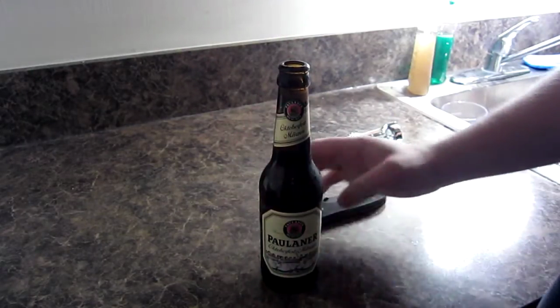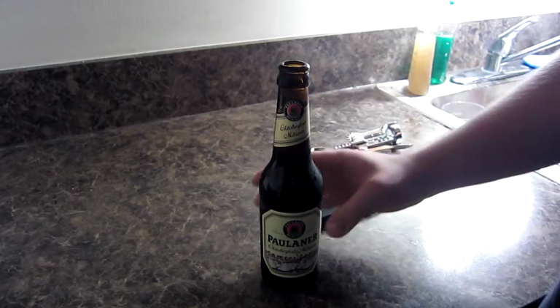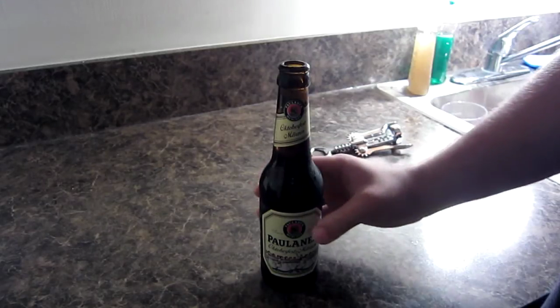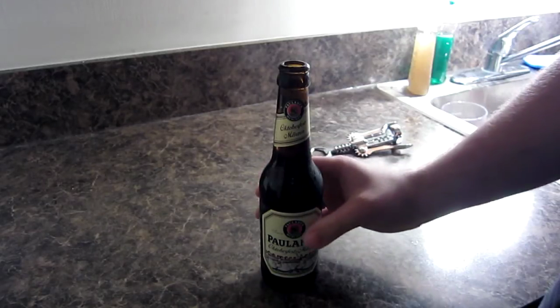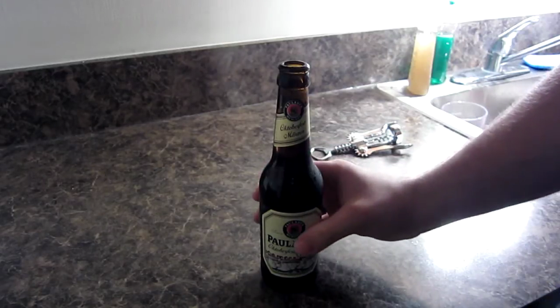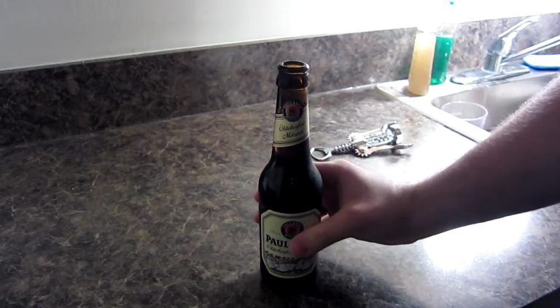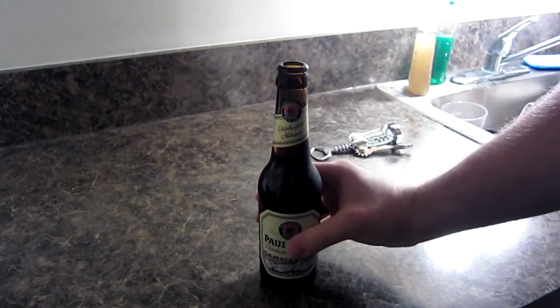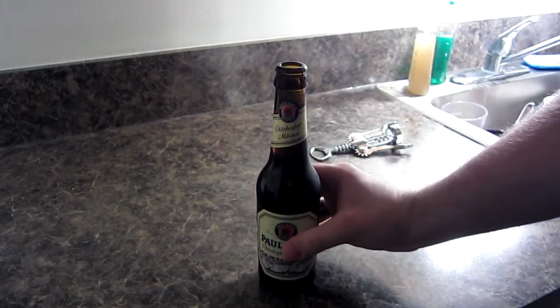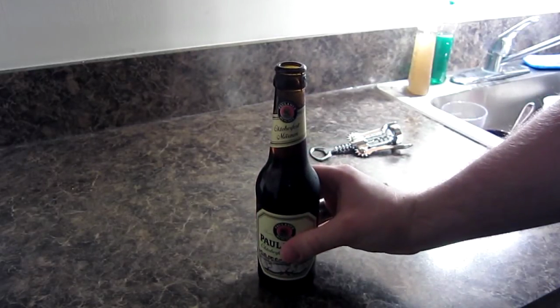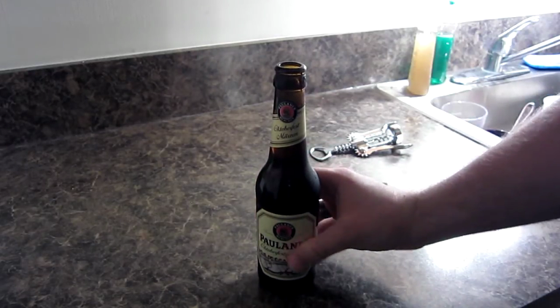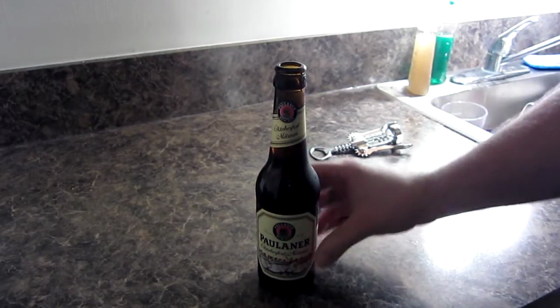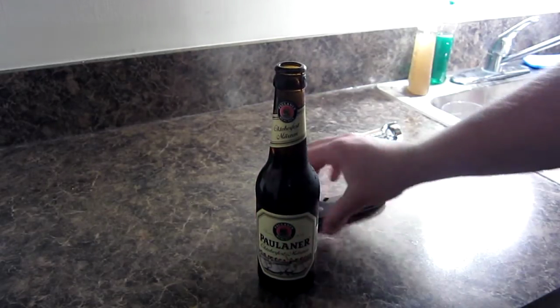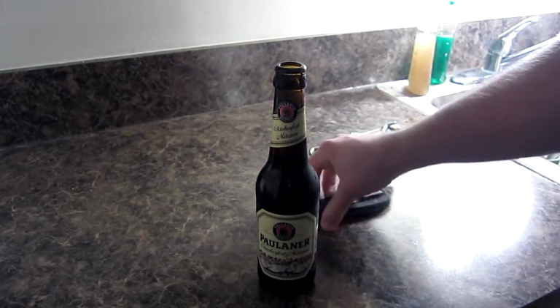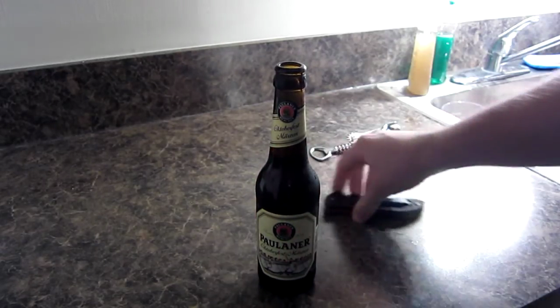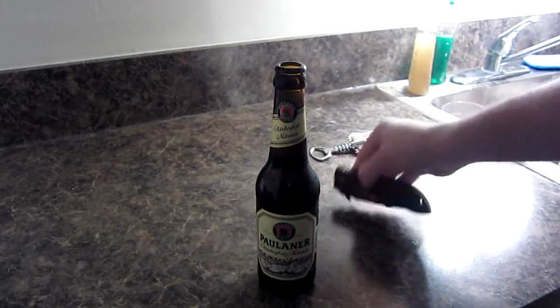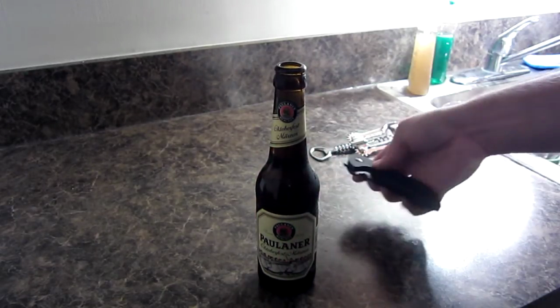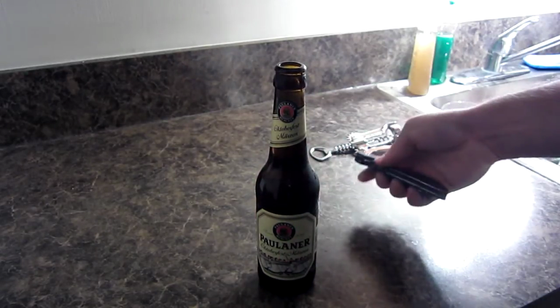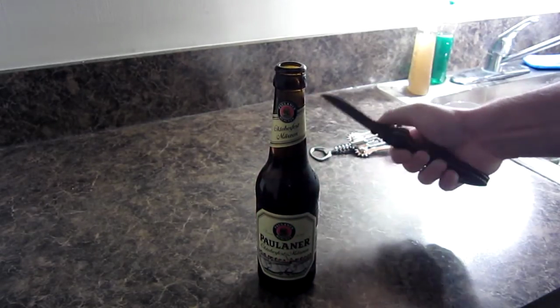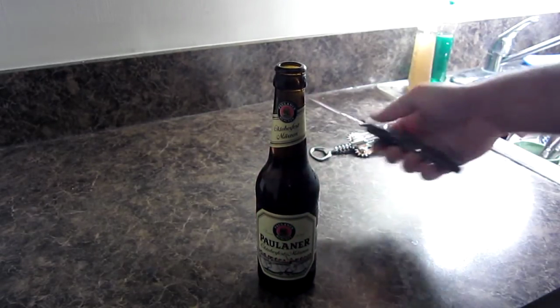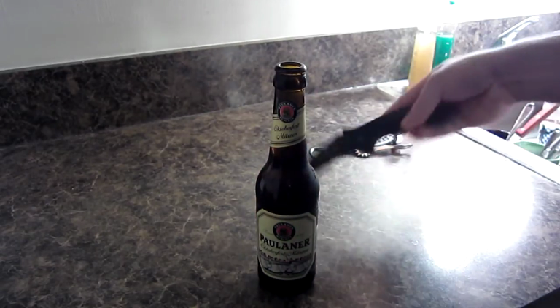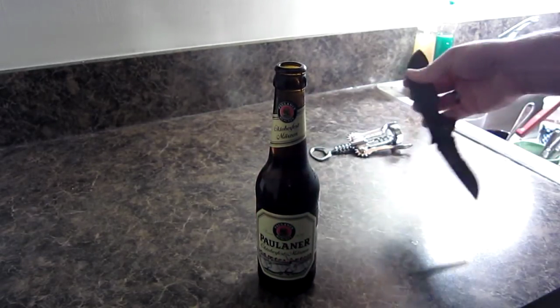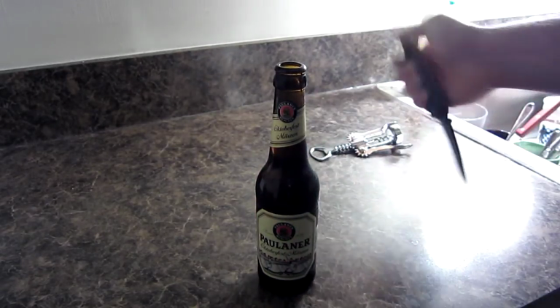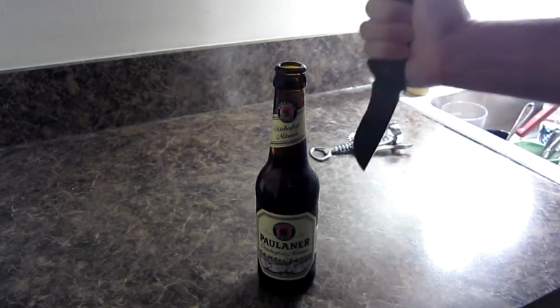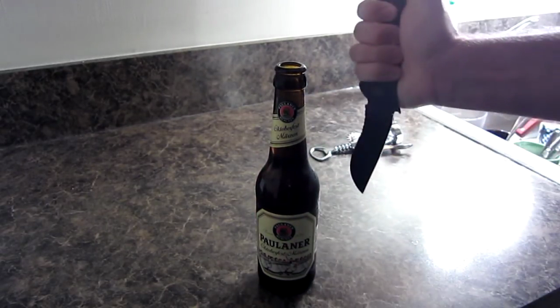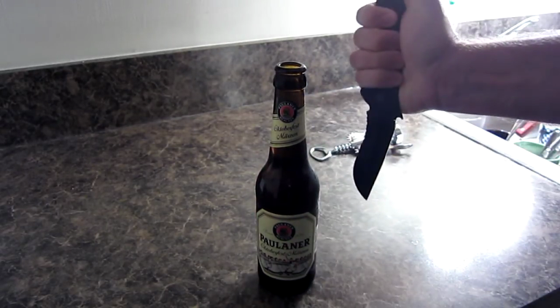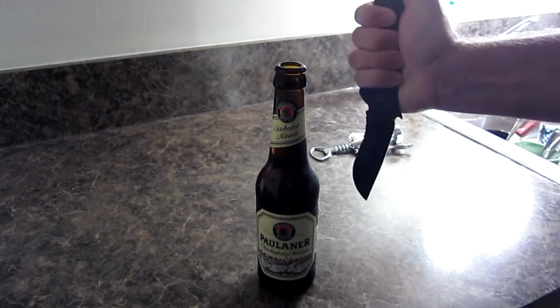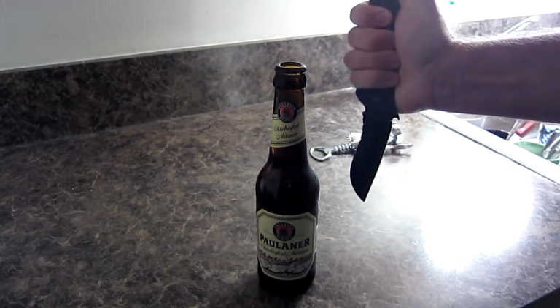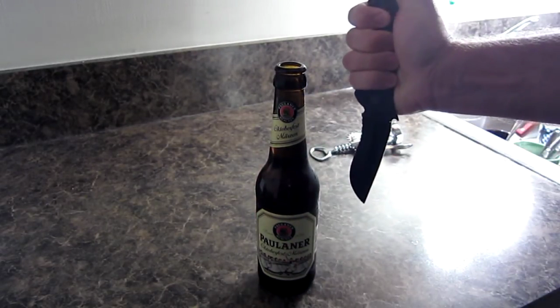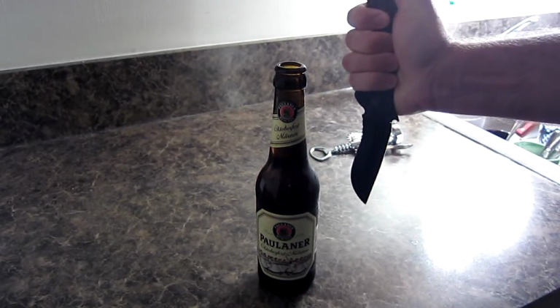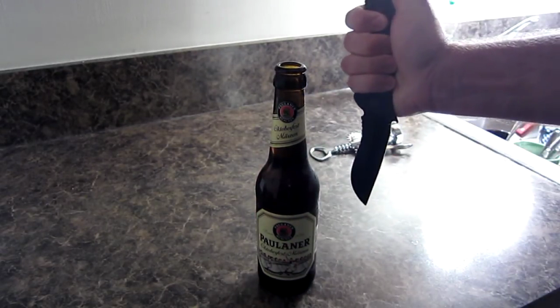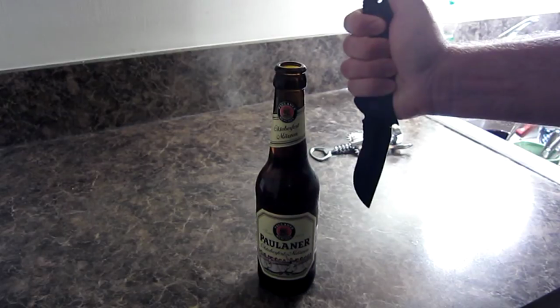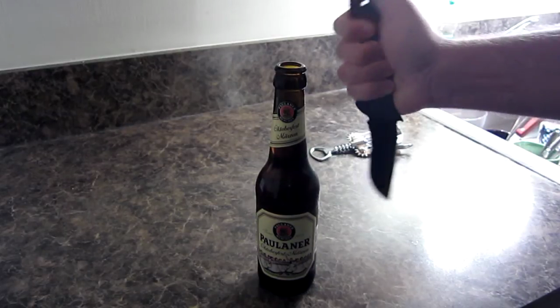Alright guys, as always, have a good day and be dressed to play and geared to slaughter. See ya.